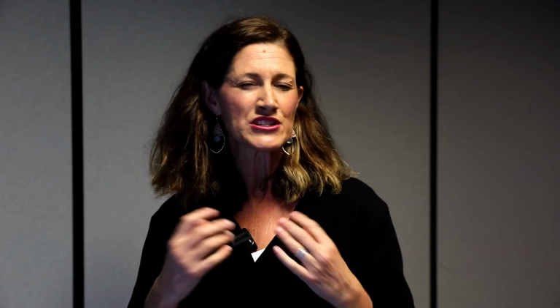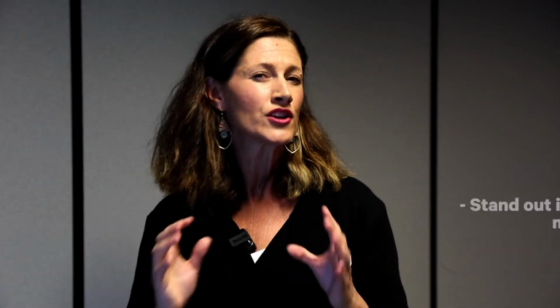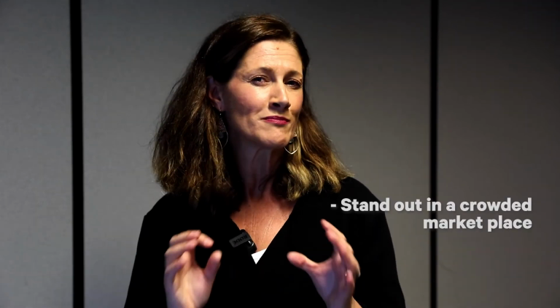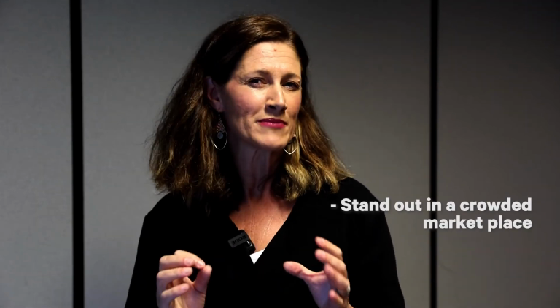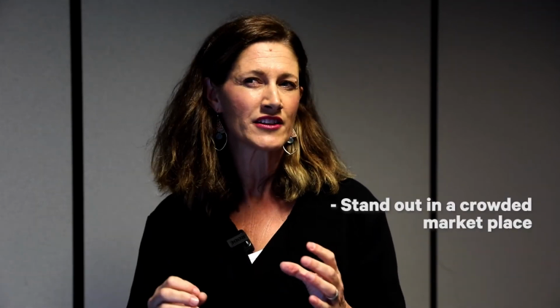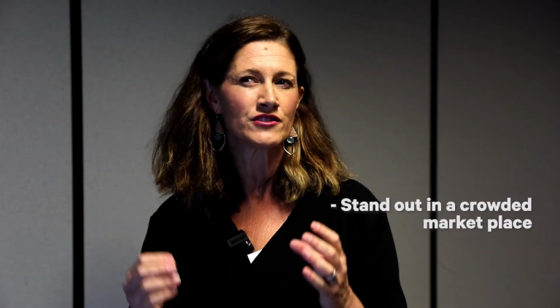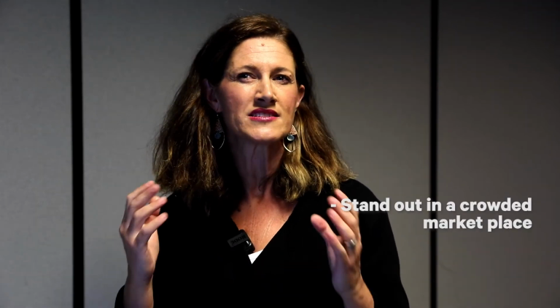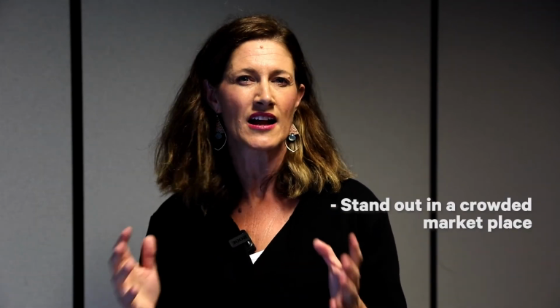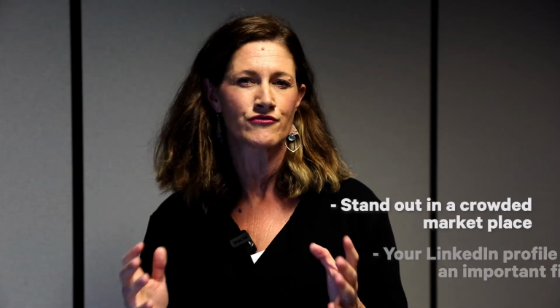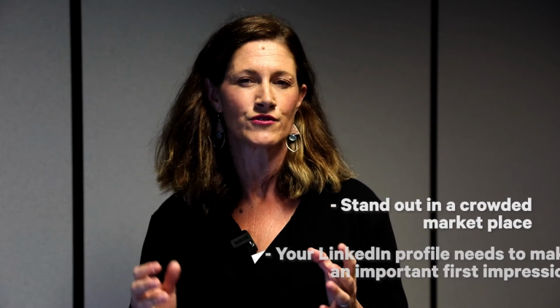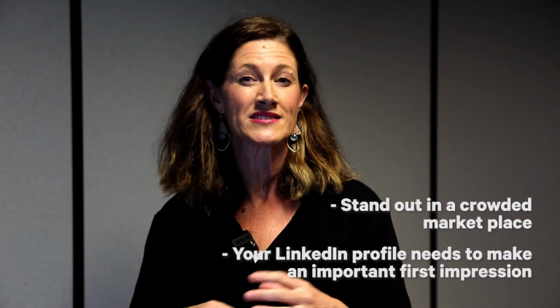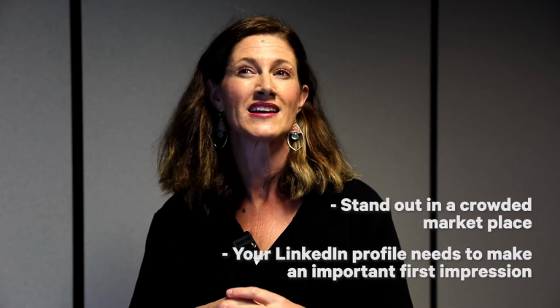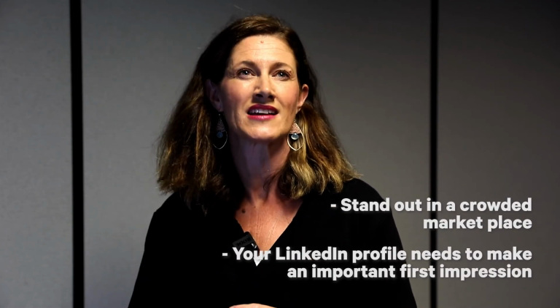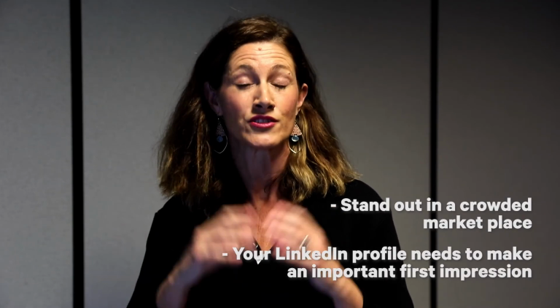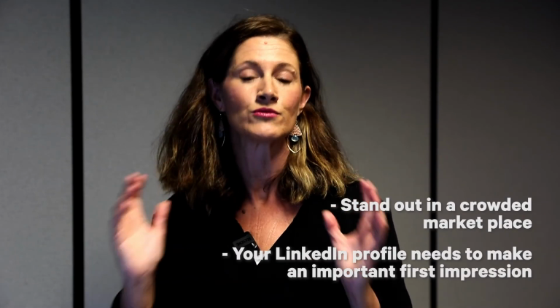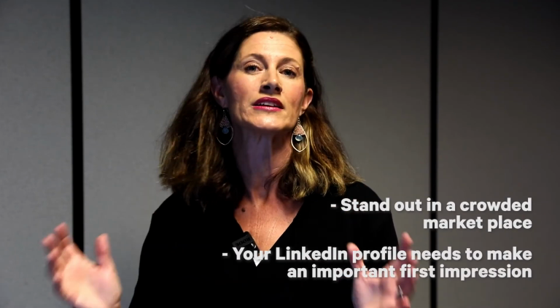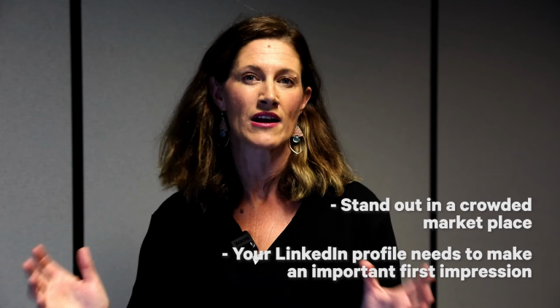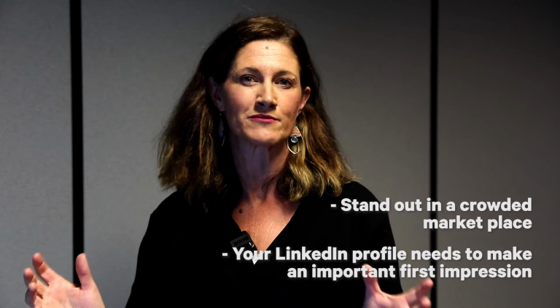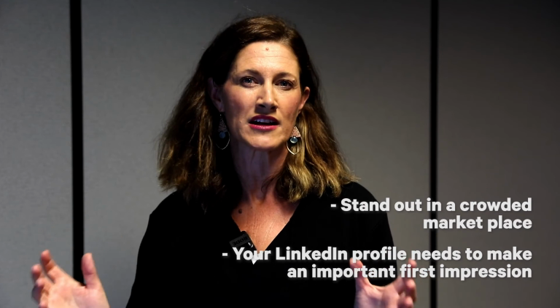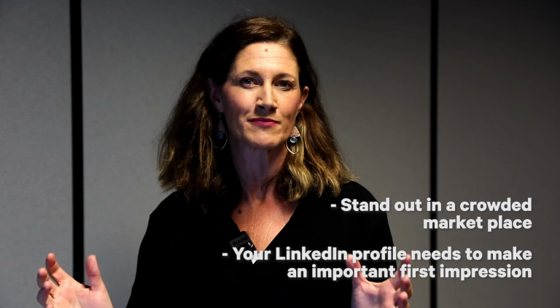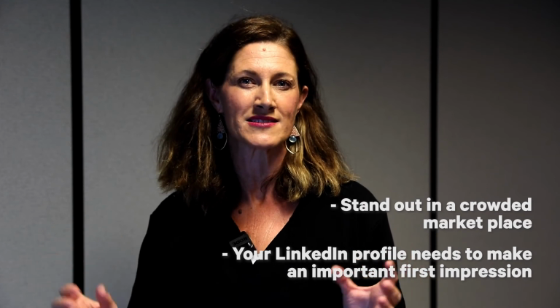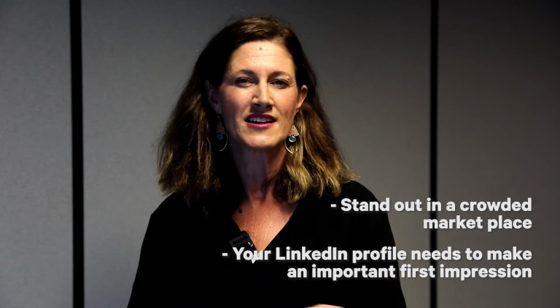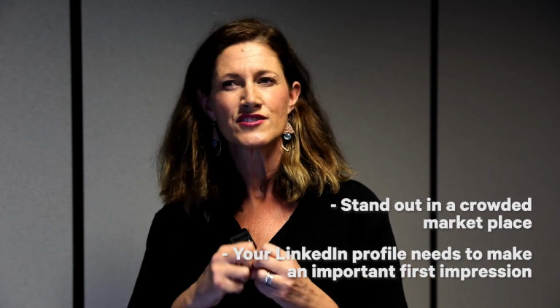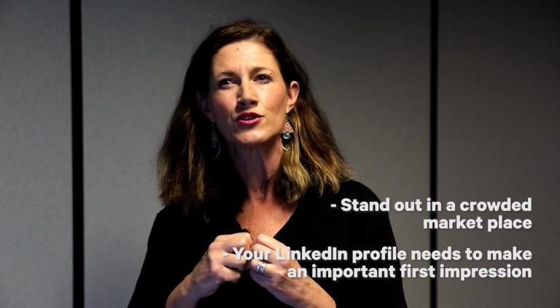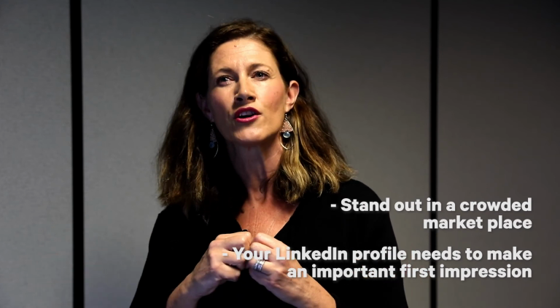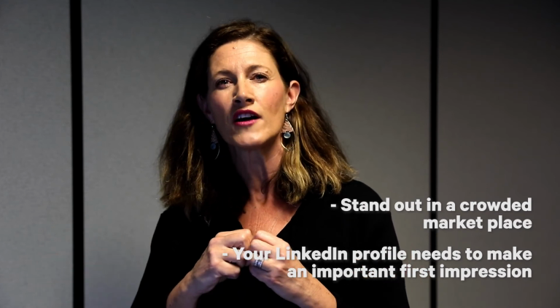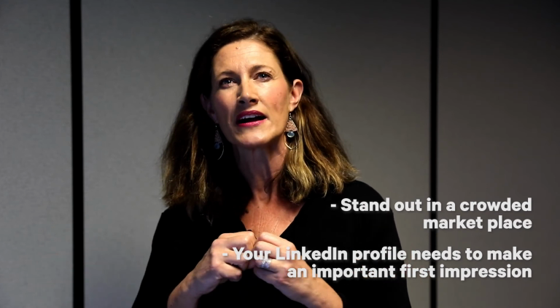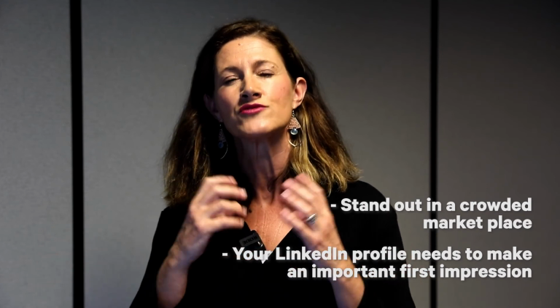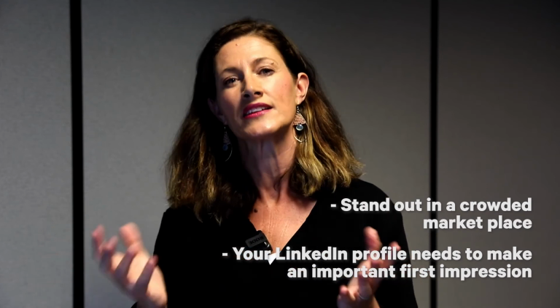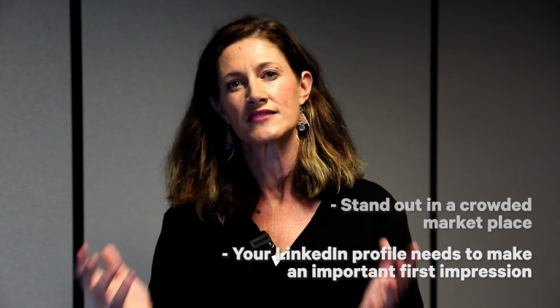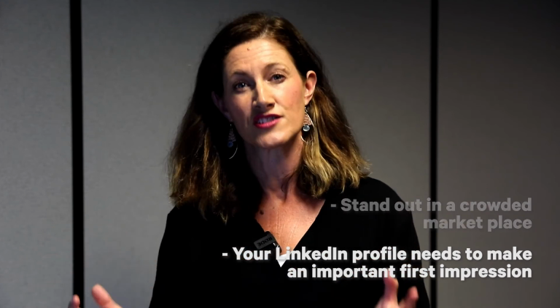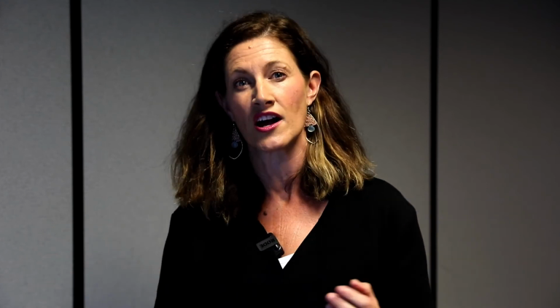You've got to remember that you need to cut through and stand out in a really crowded marketplace. So your profile page really needs to shine.